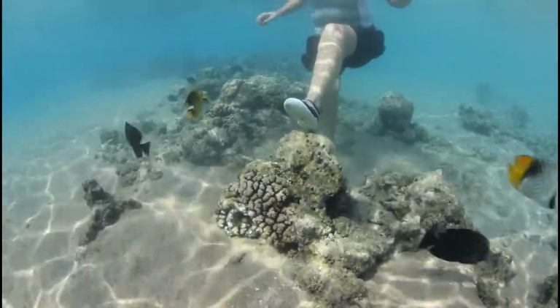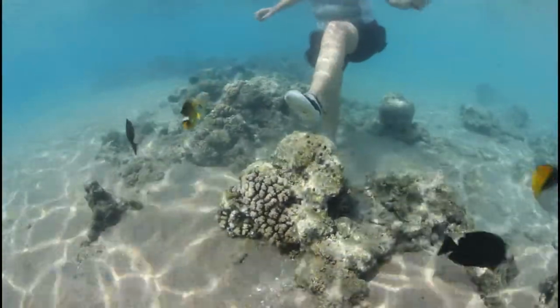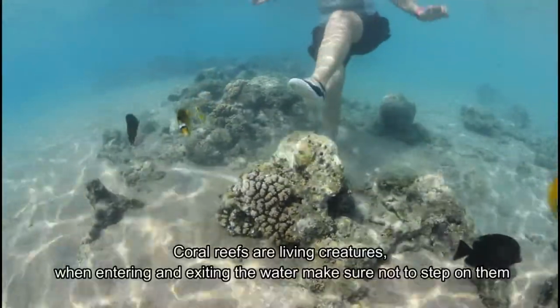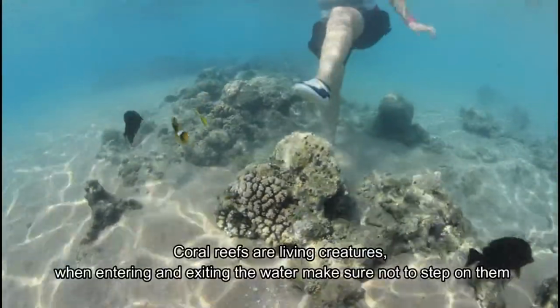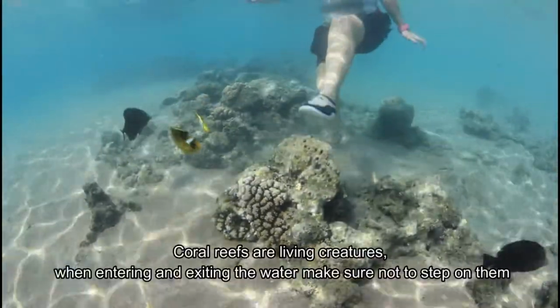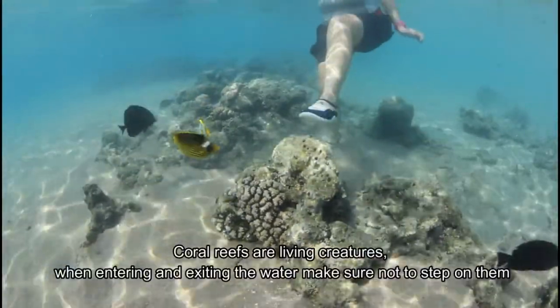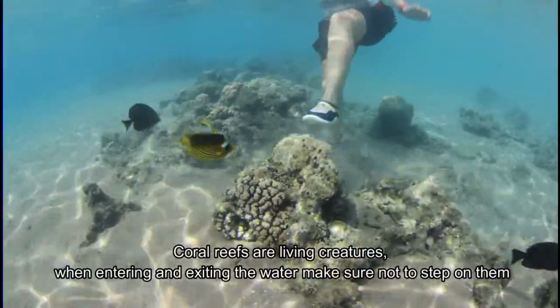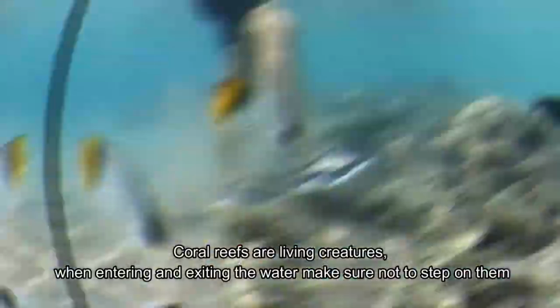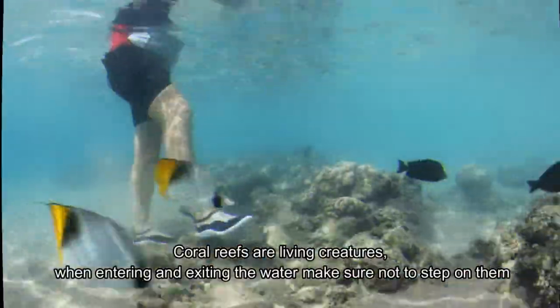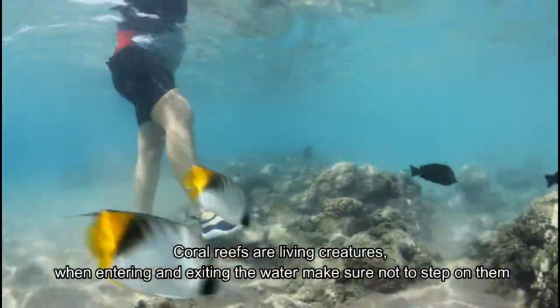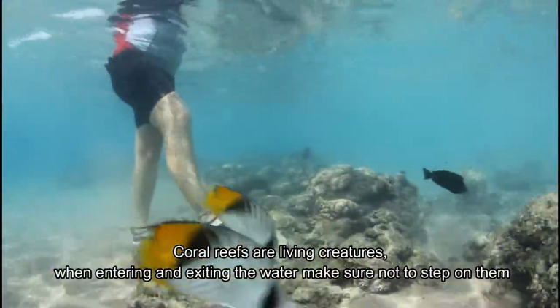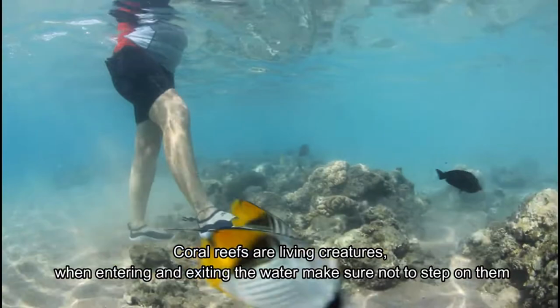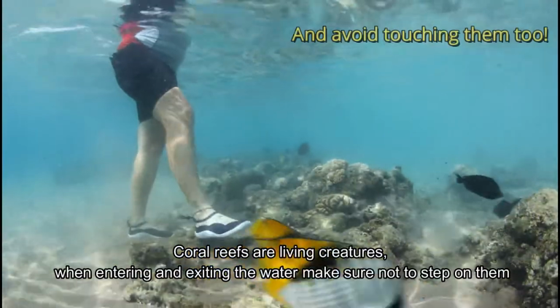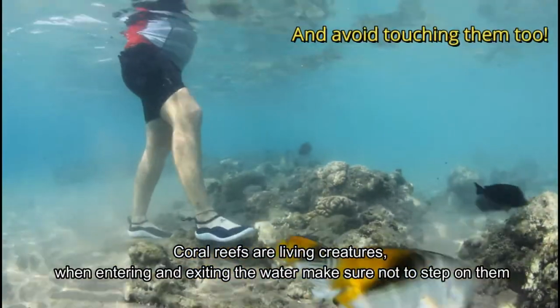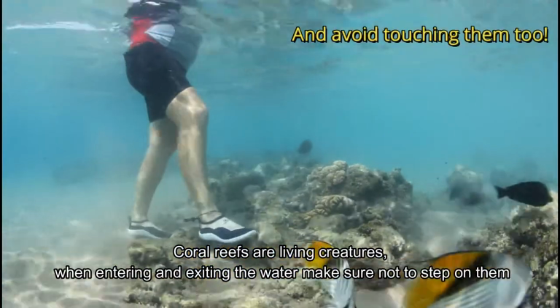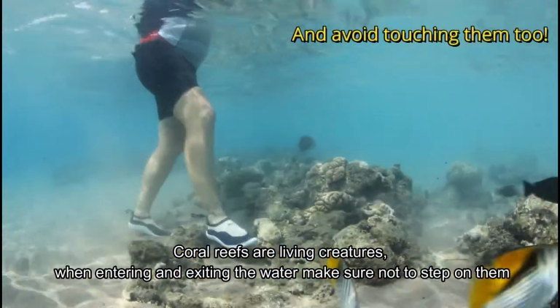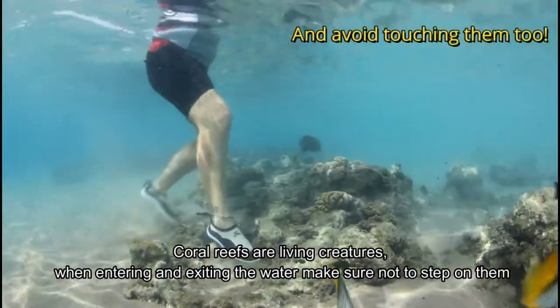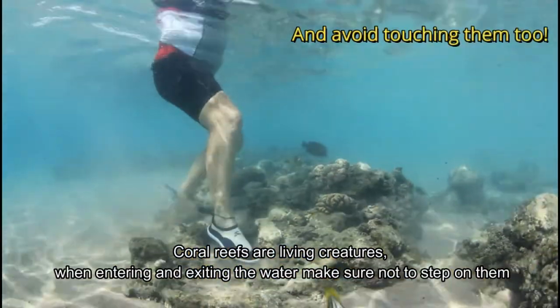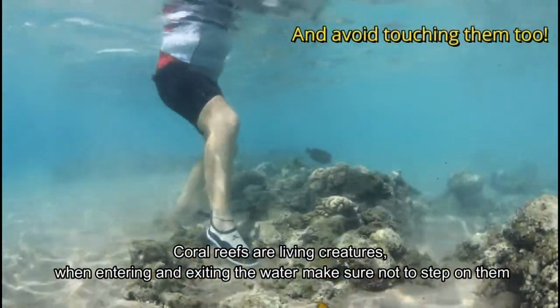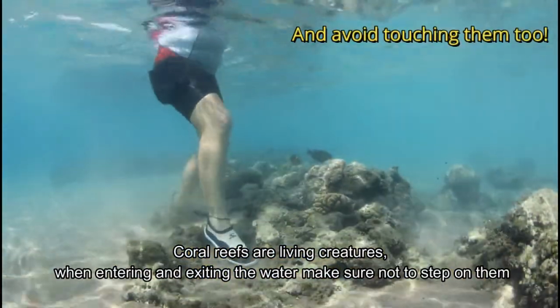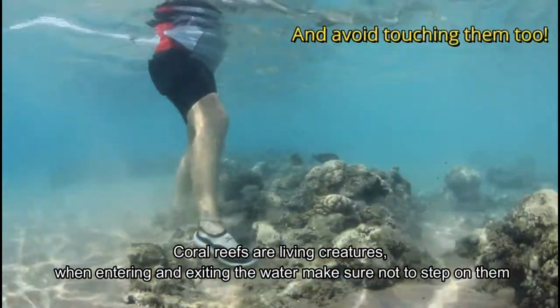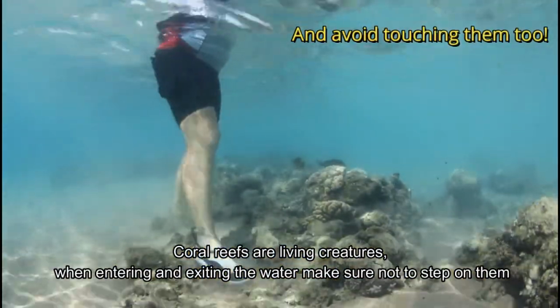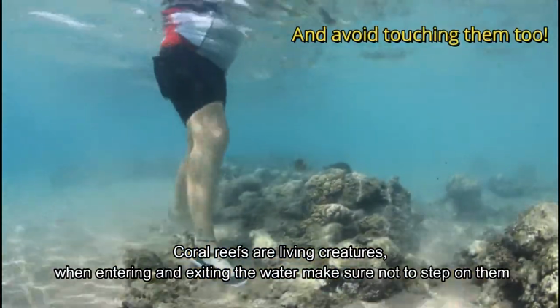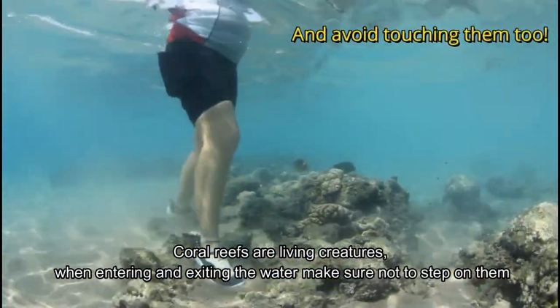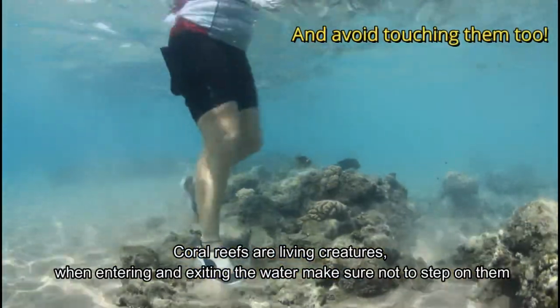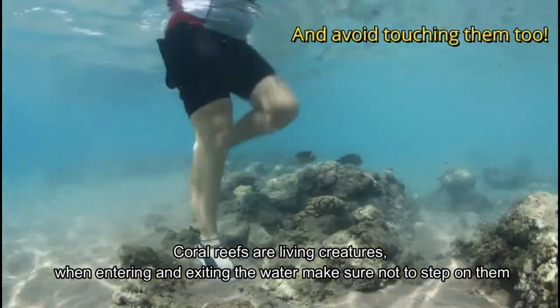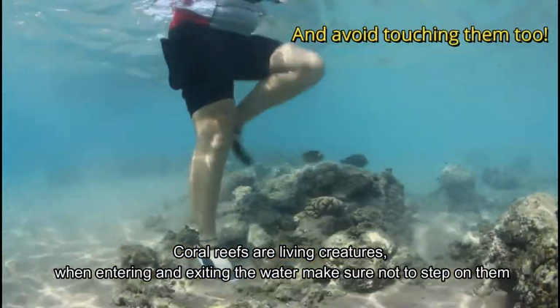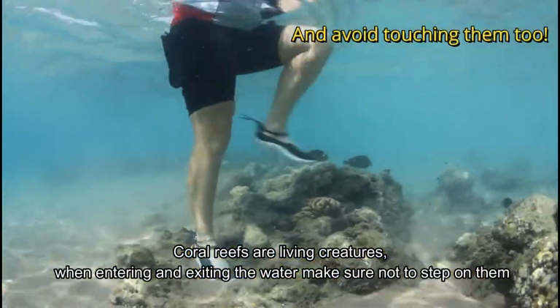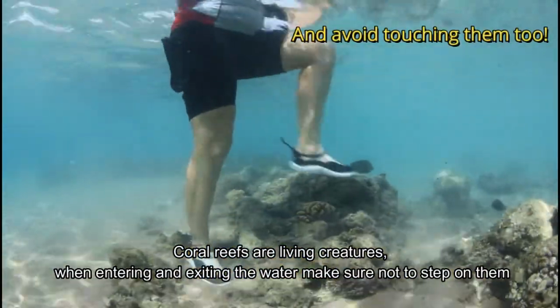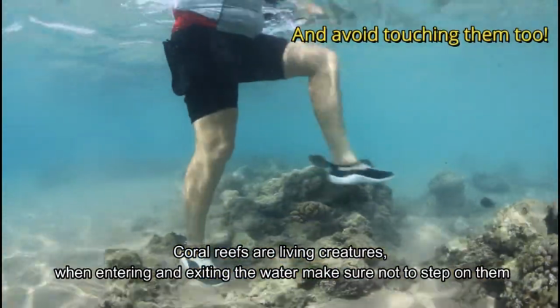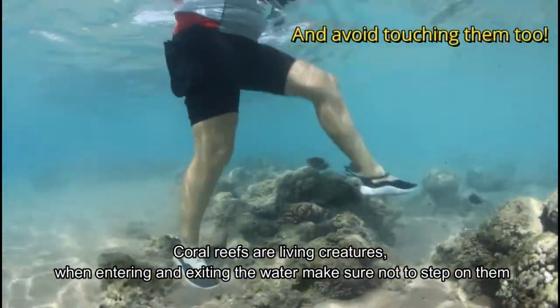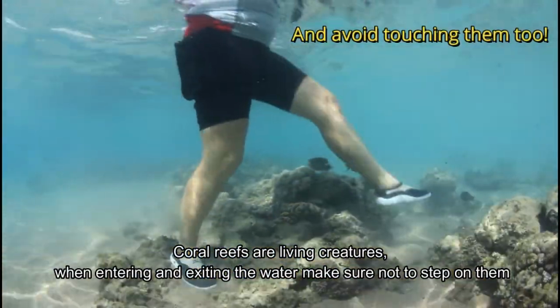Coral reefs are living creatures. When entering and exiting the water, be careful that you don't step on them.